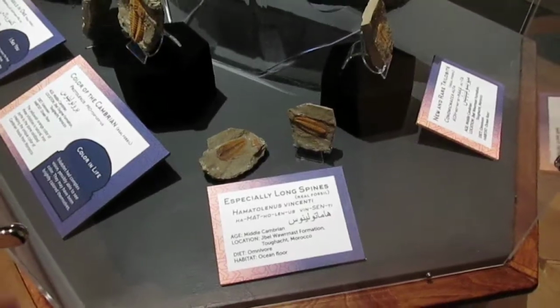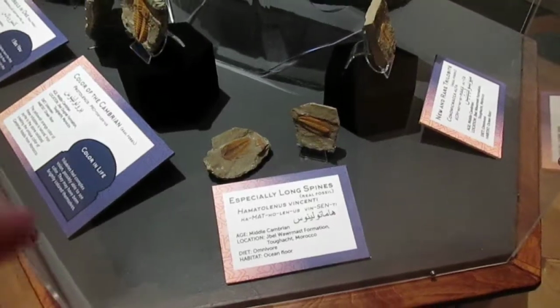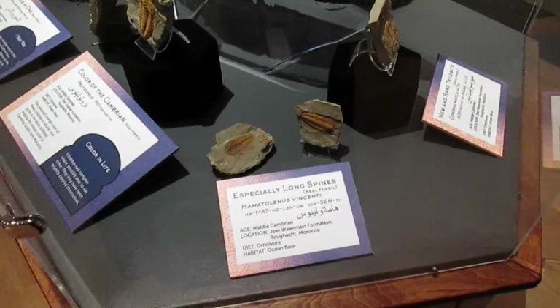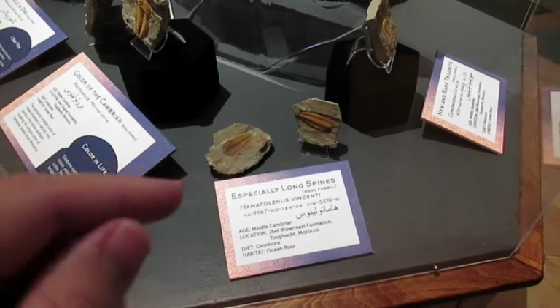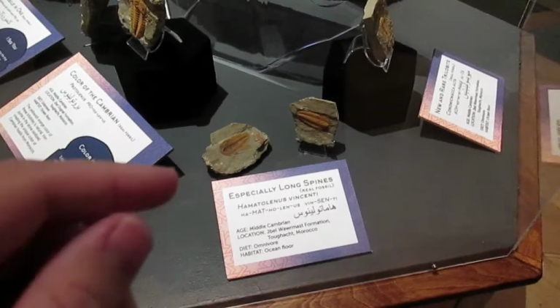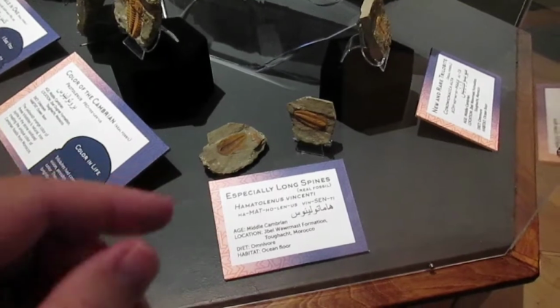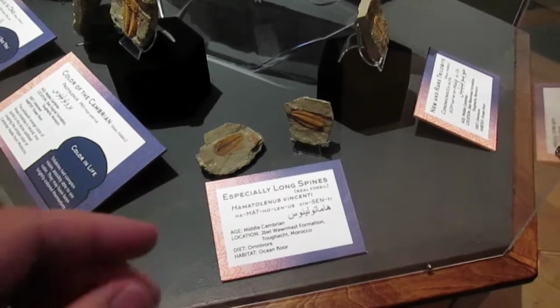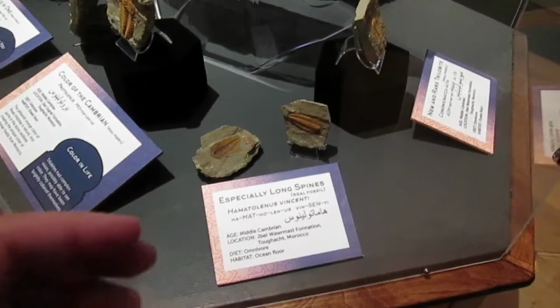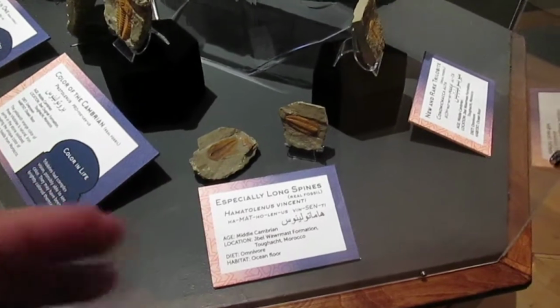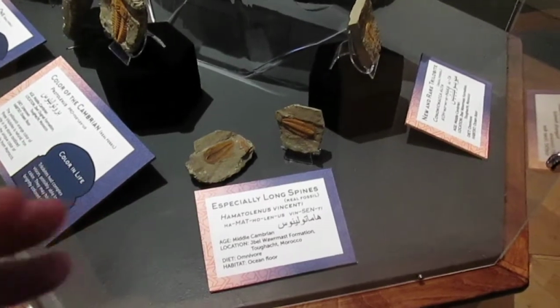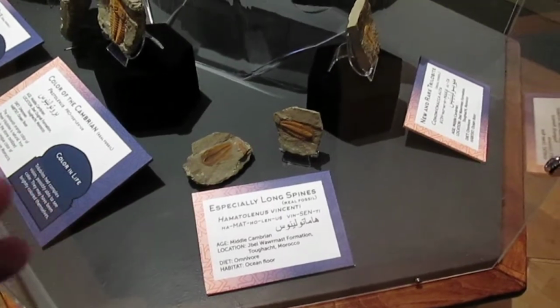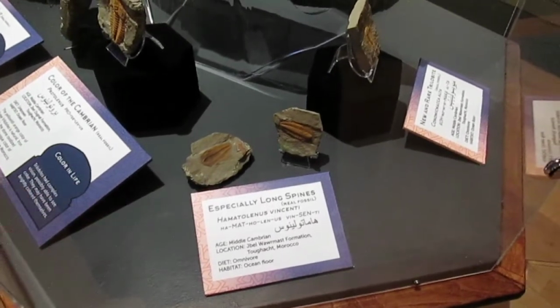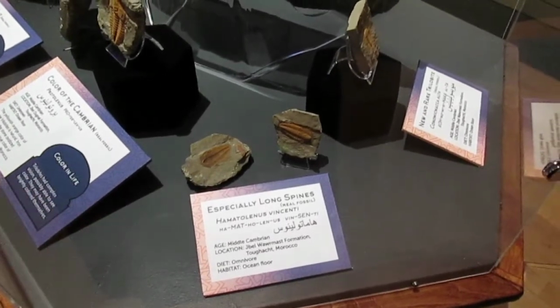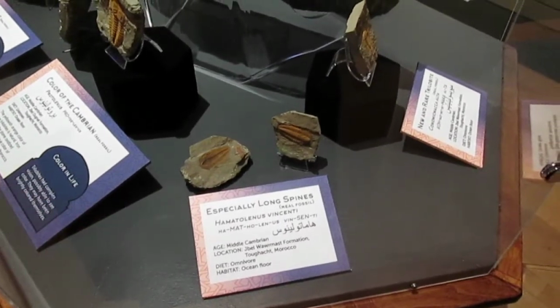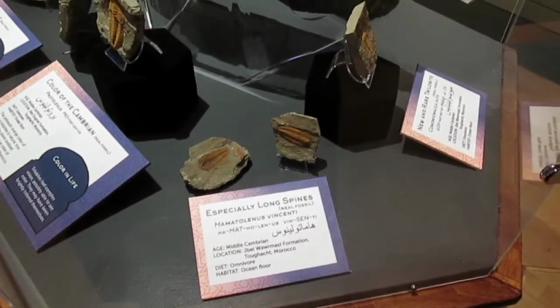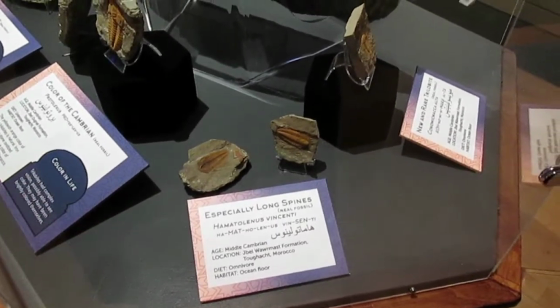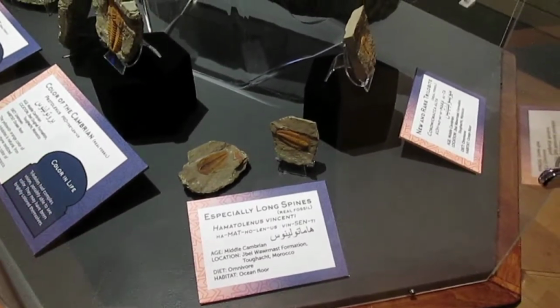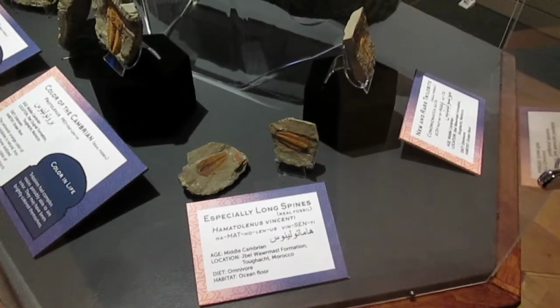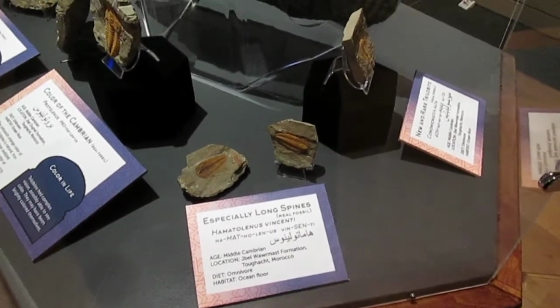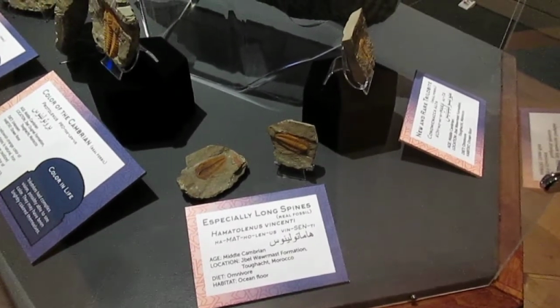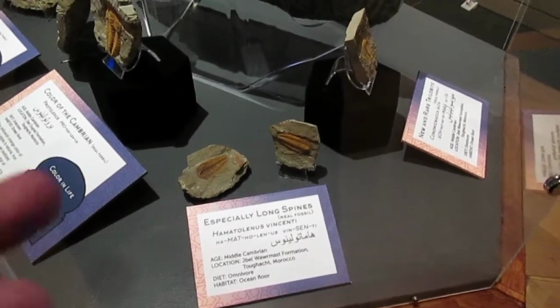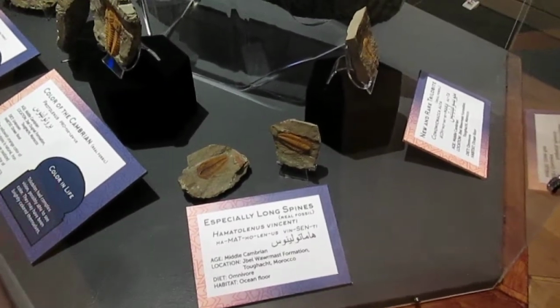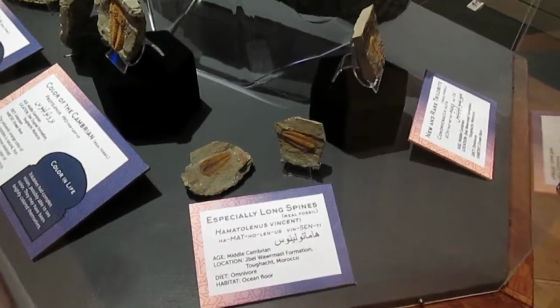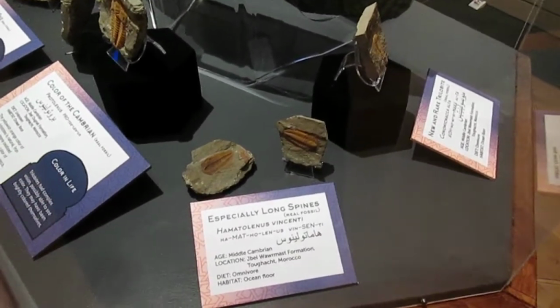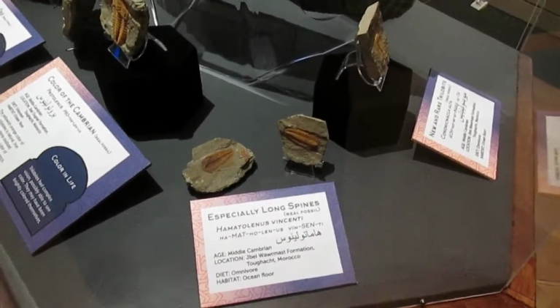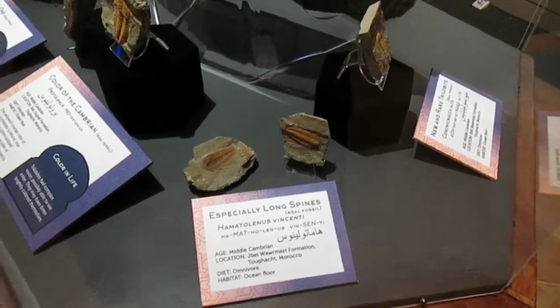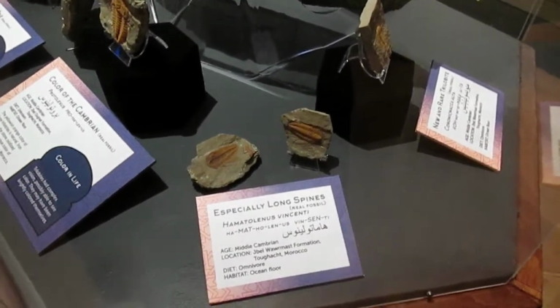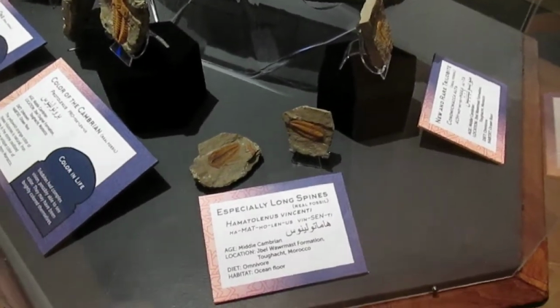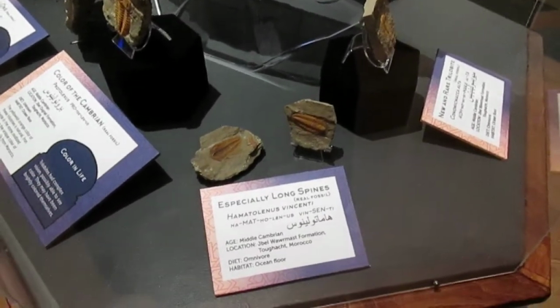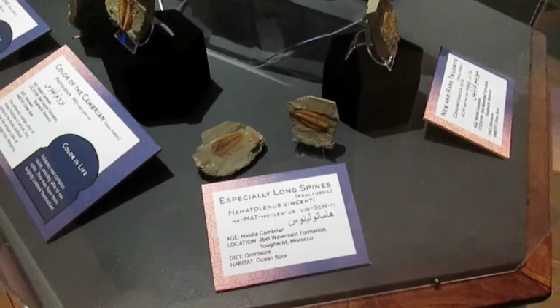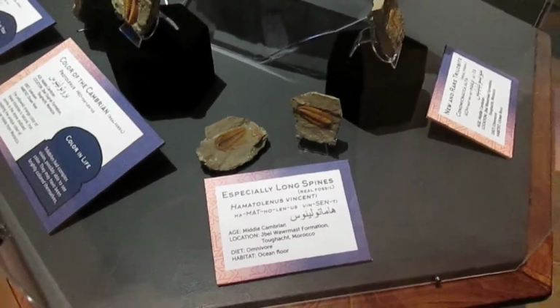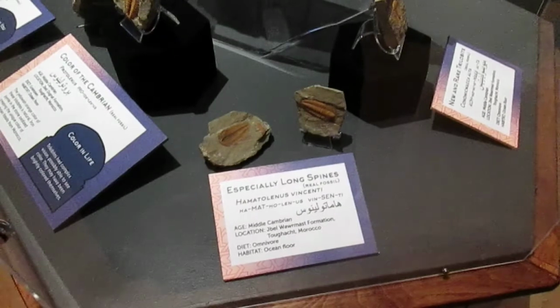Here we can see samples of trilobite specimens from the Precambrian on up.